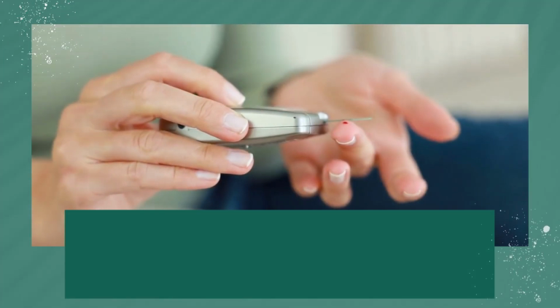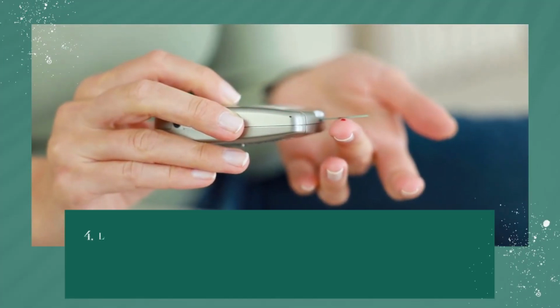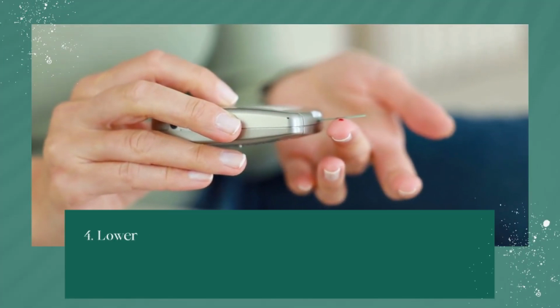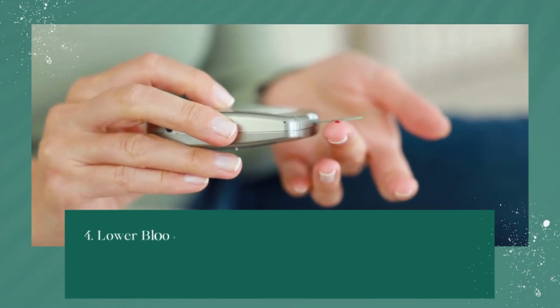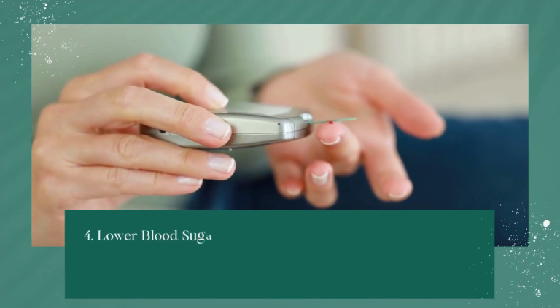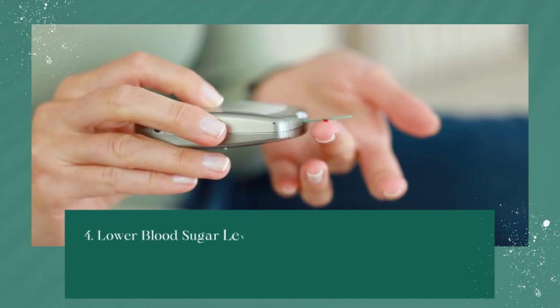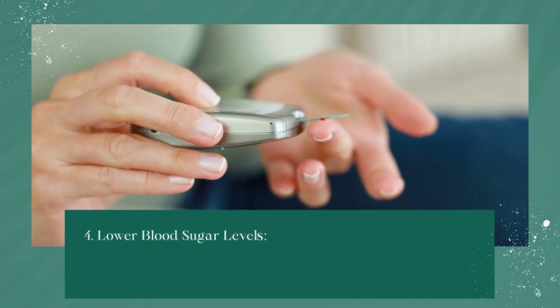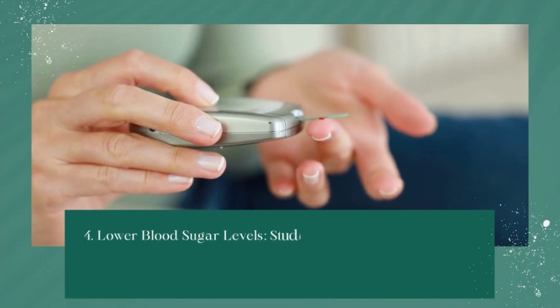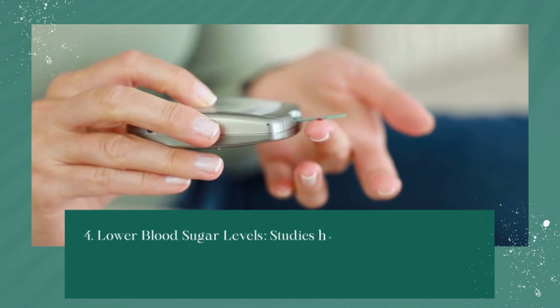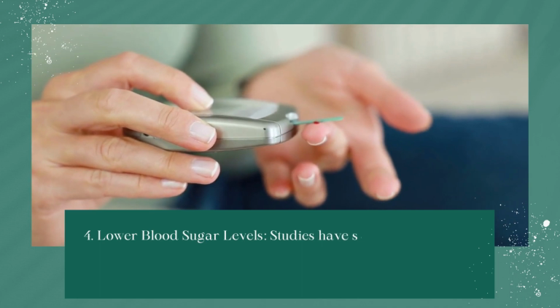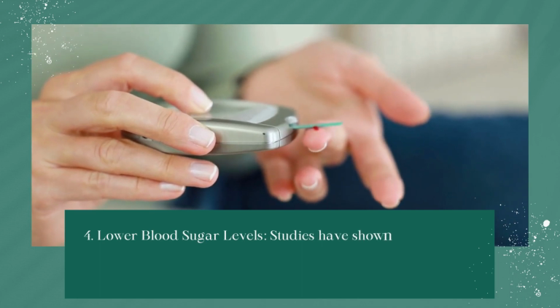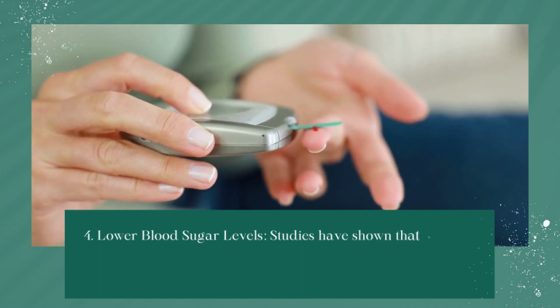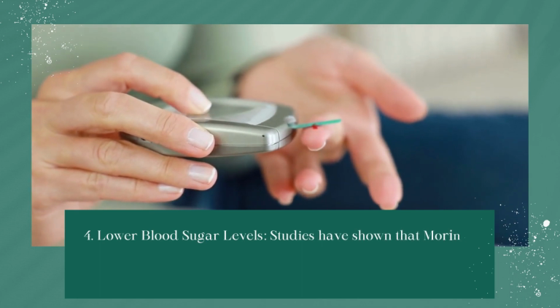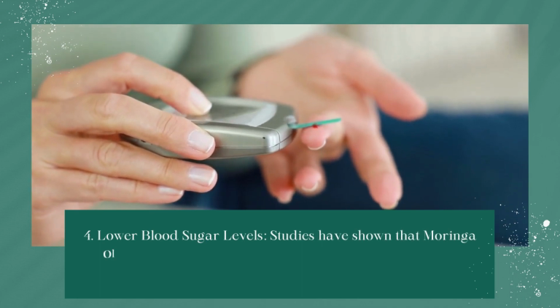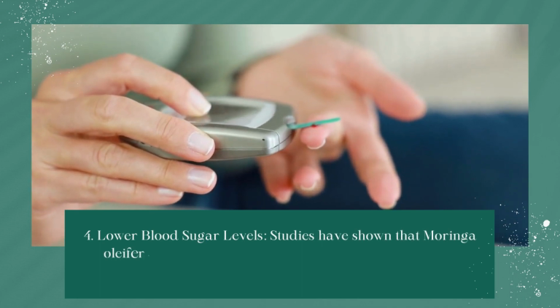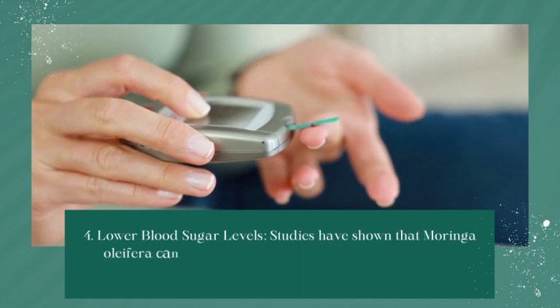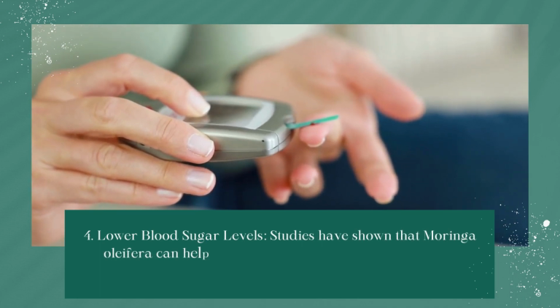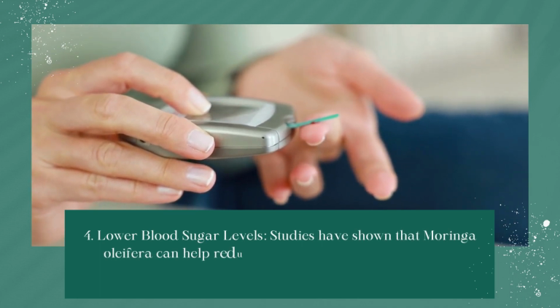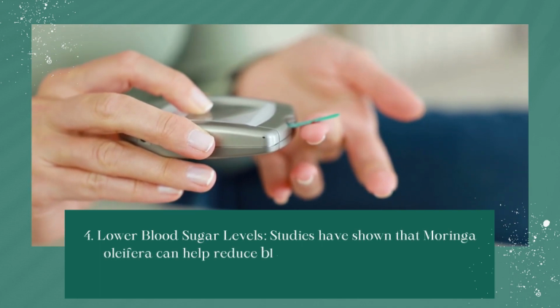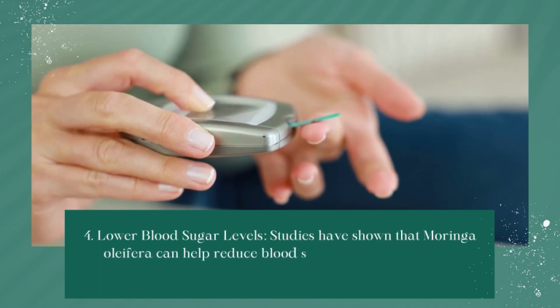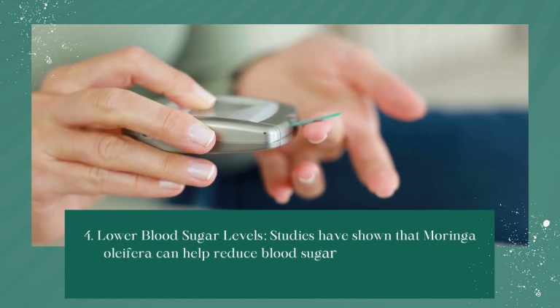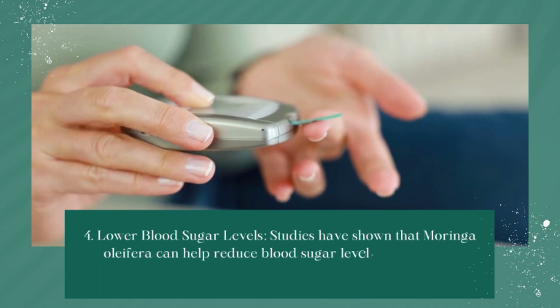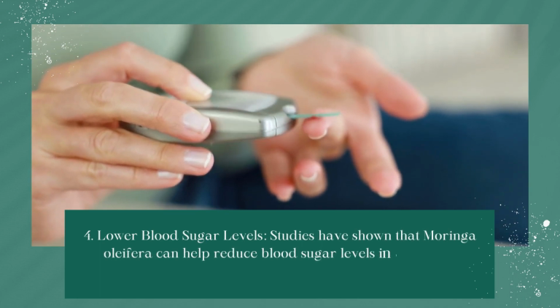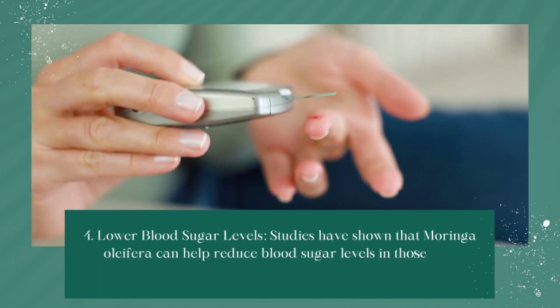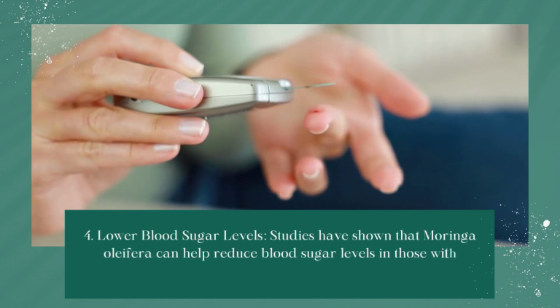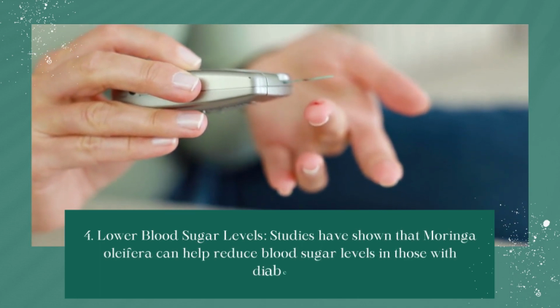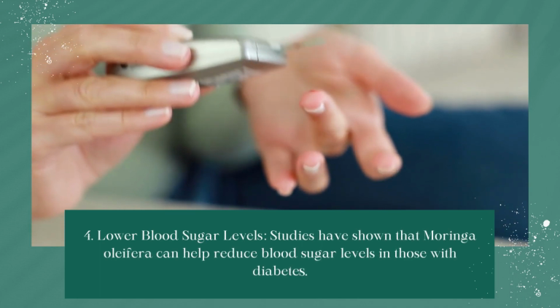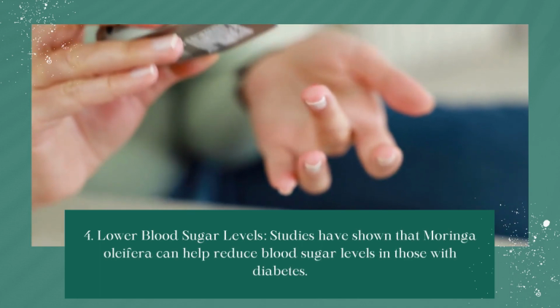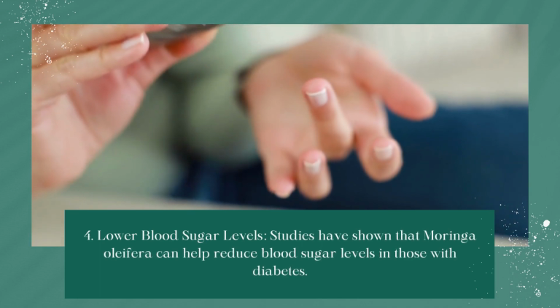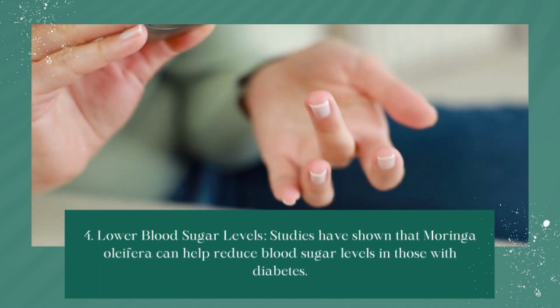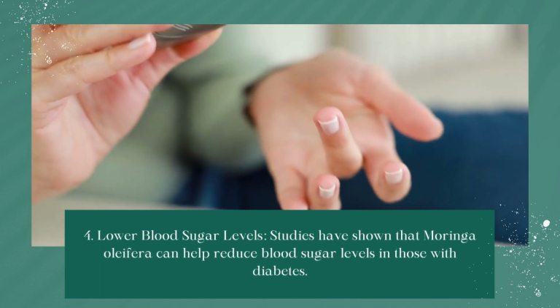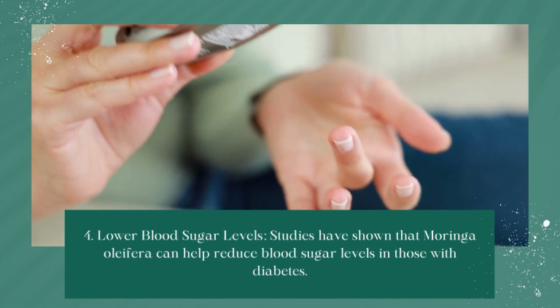Lower Blood Sugar Levels: Studies have shown that moringa oleifera can help reduce blood sugar levels in those with diabetes.